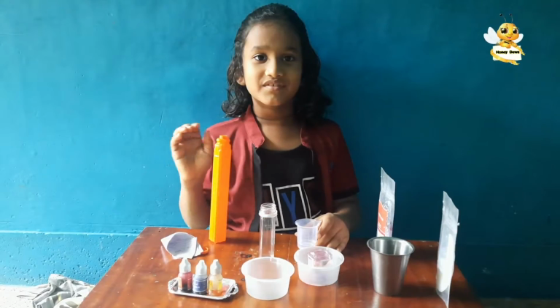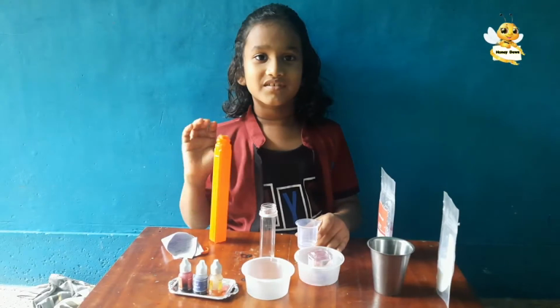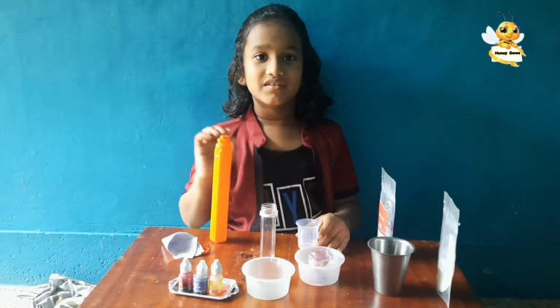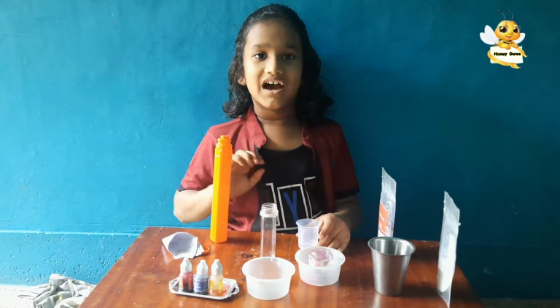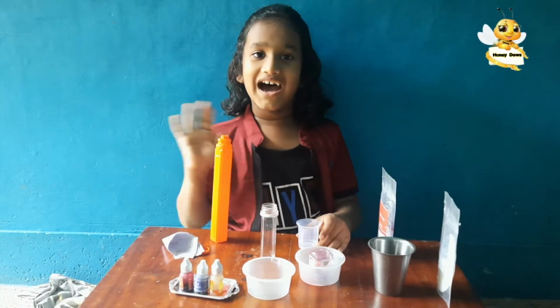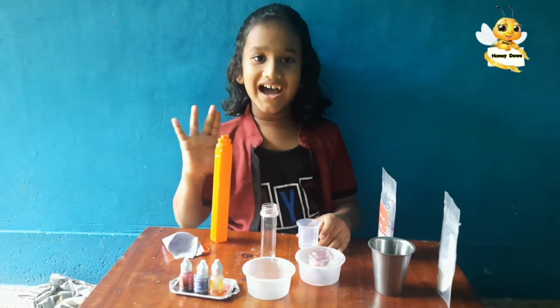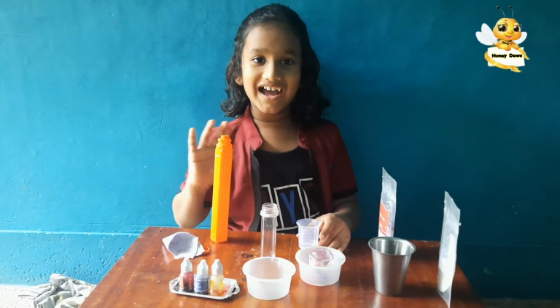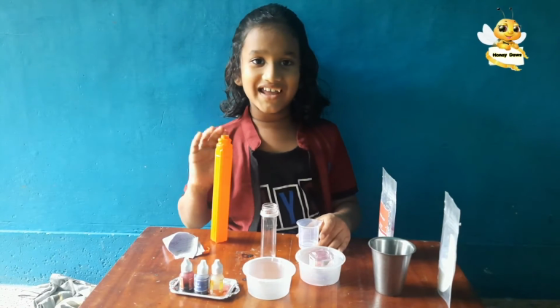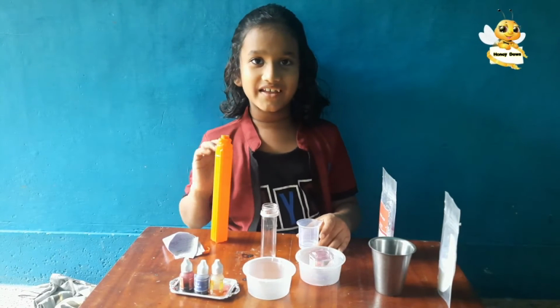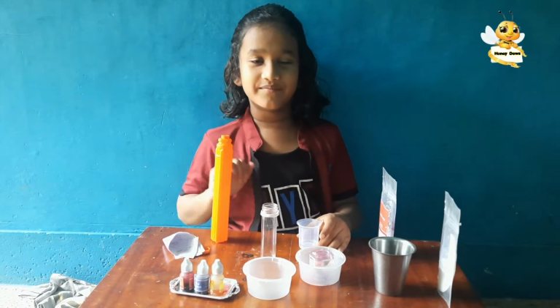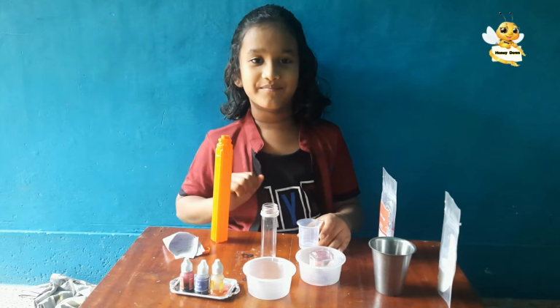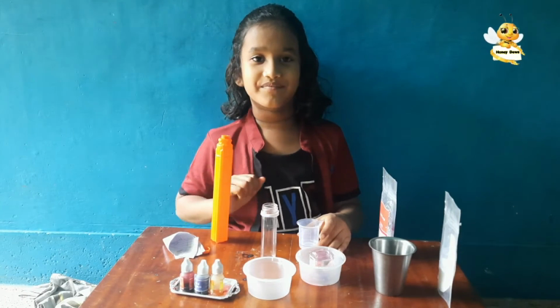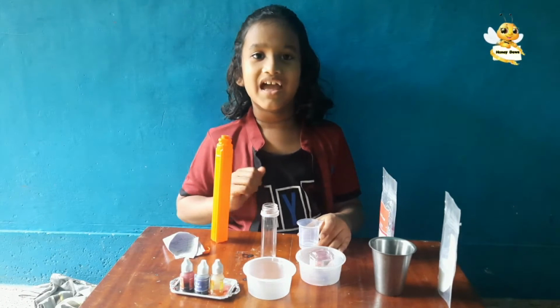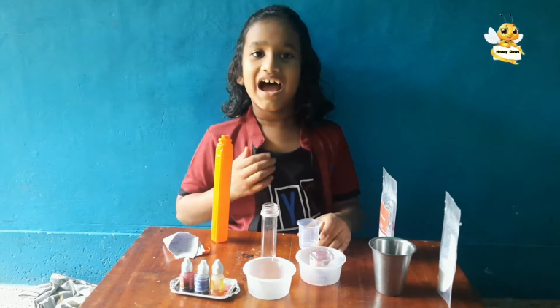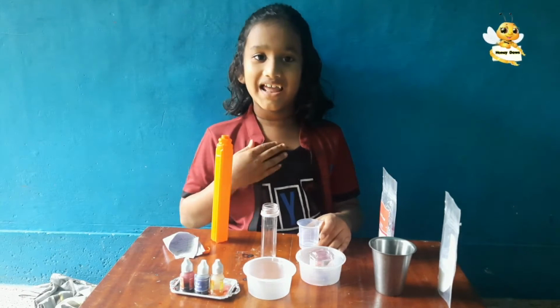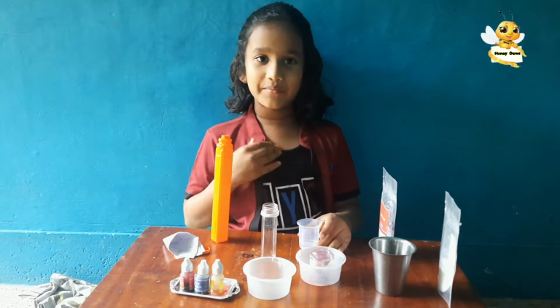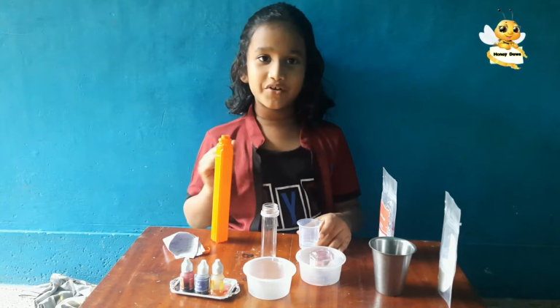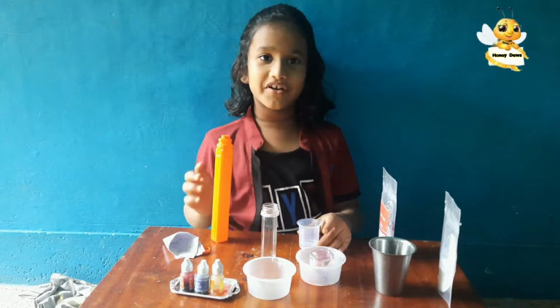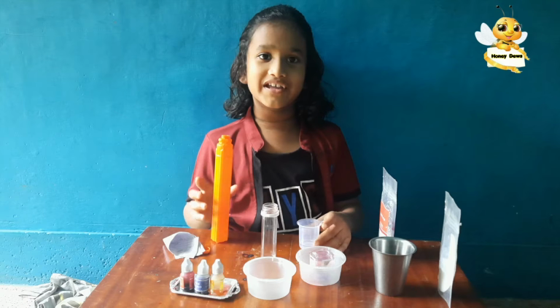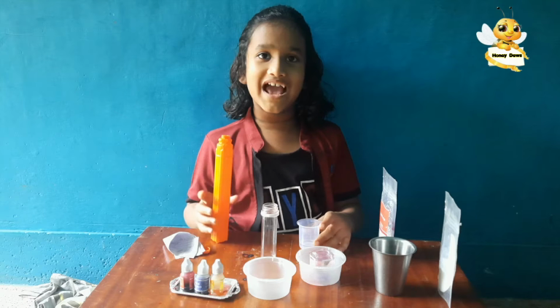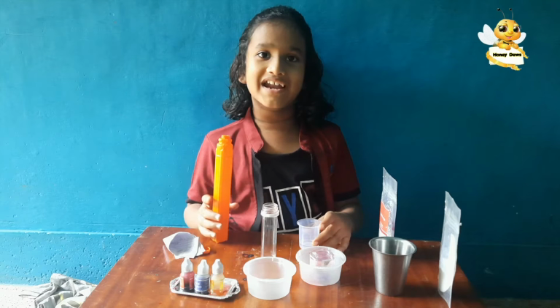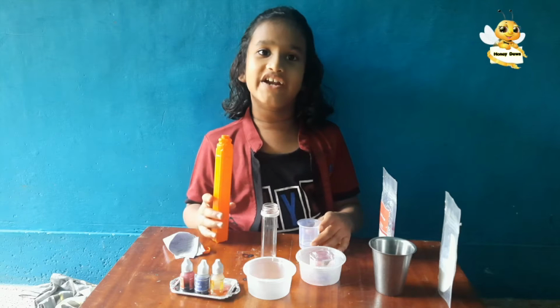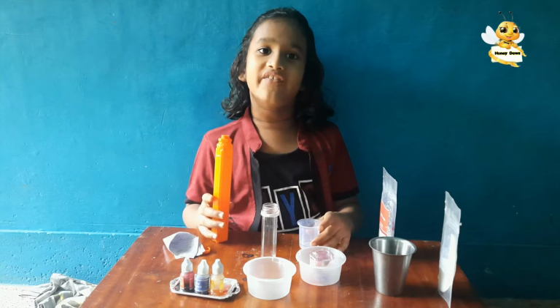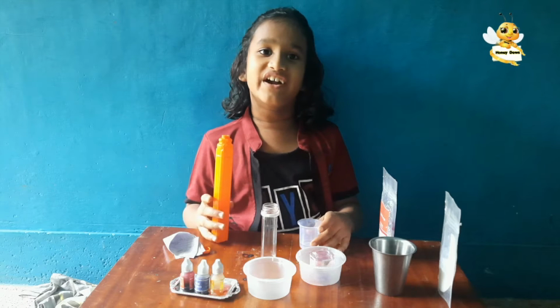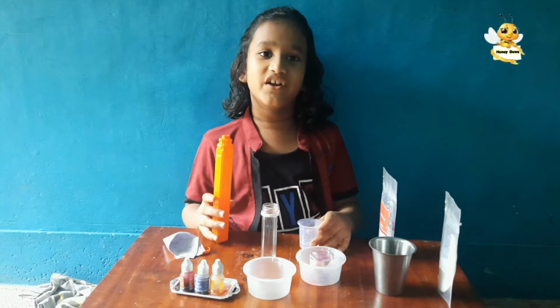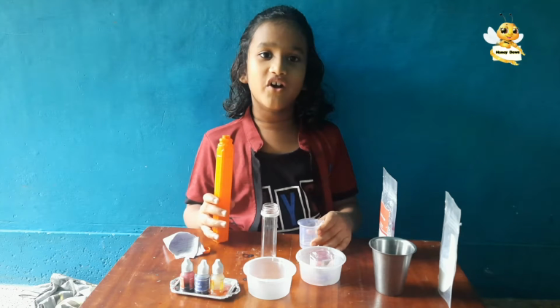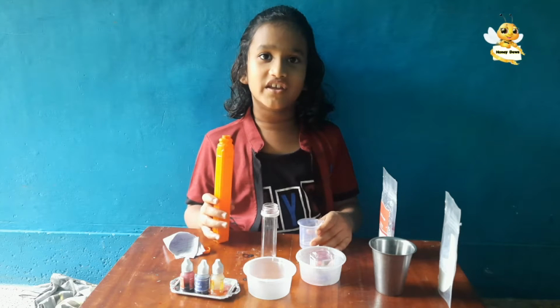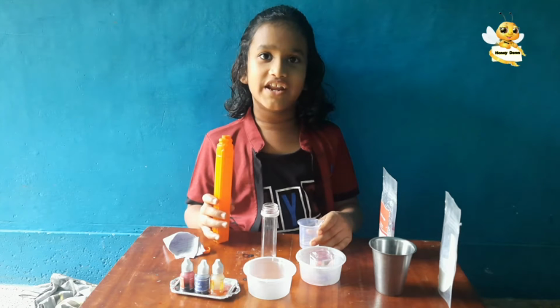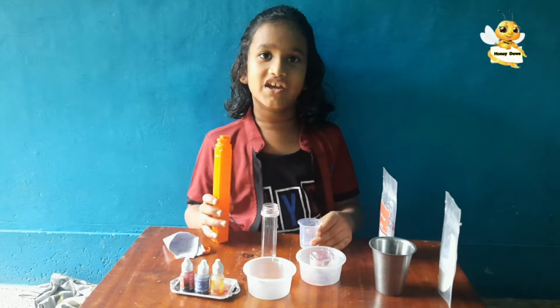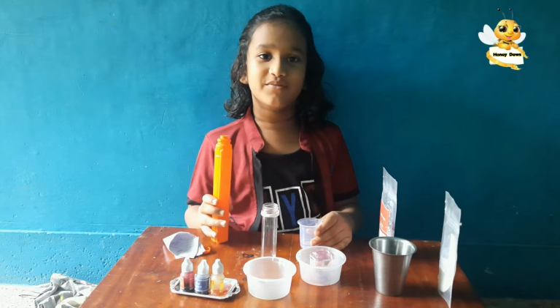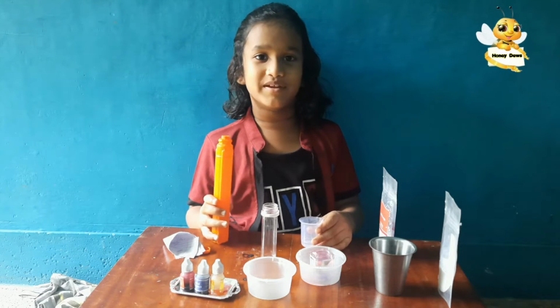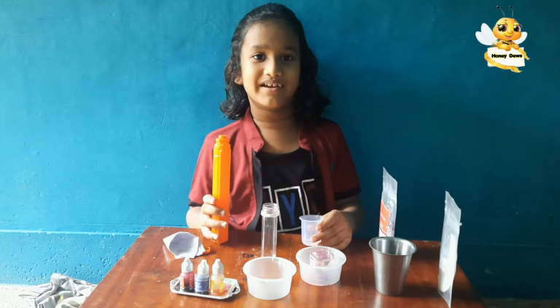Hi! I am doing an underwater volcano experiment.